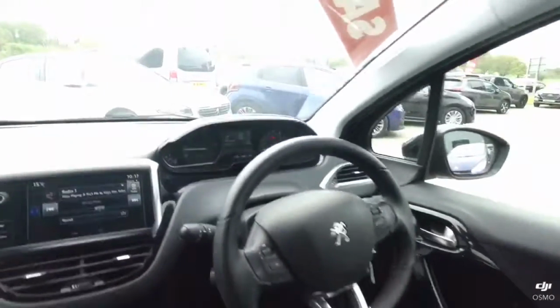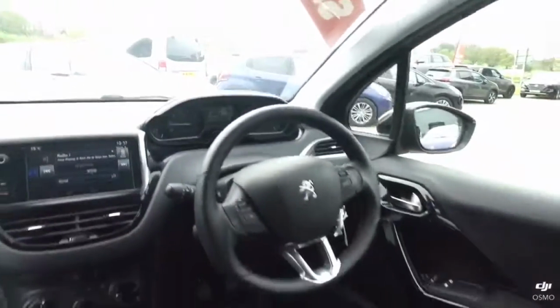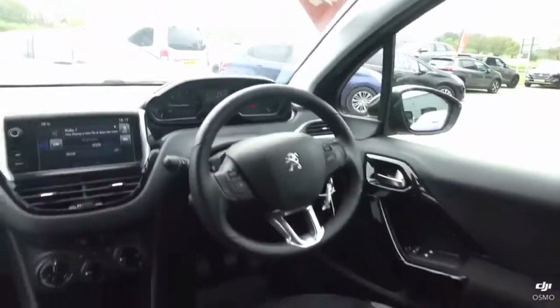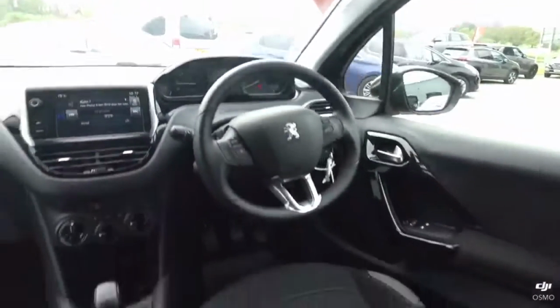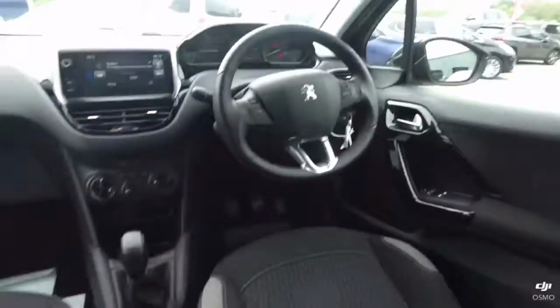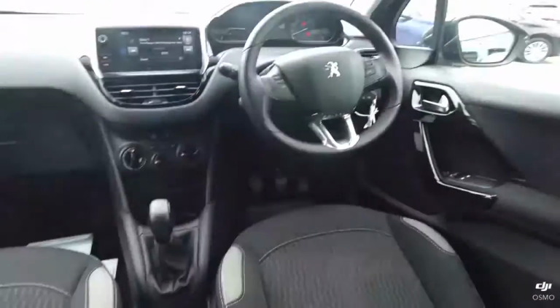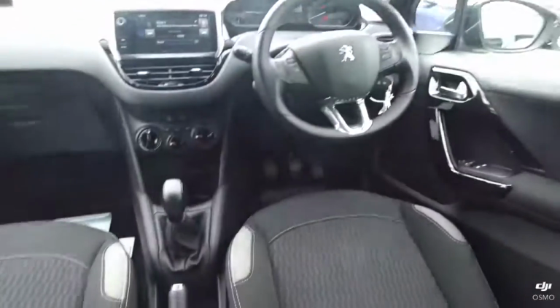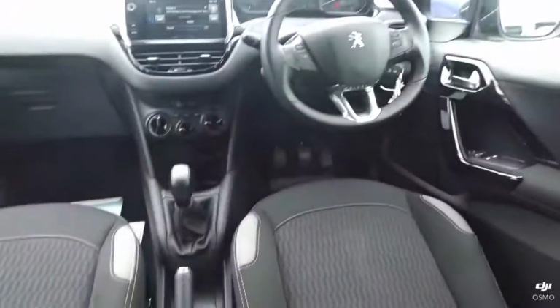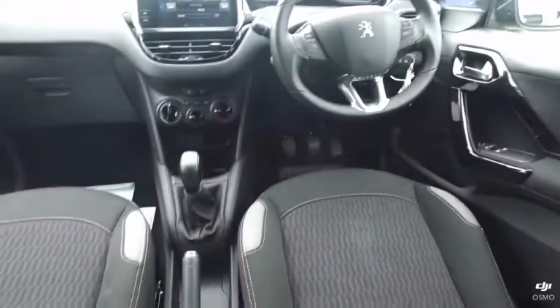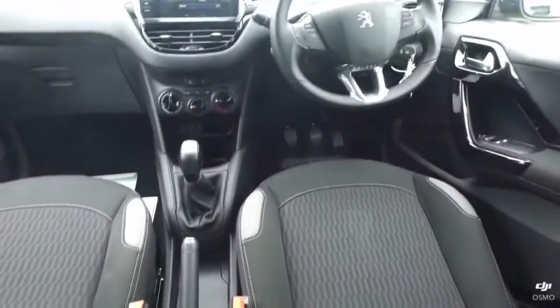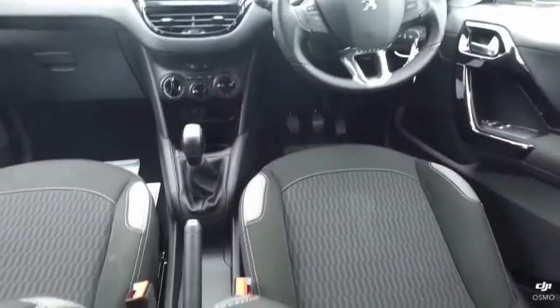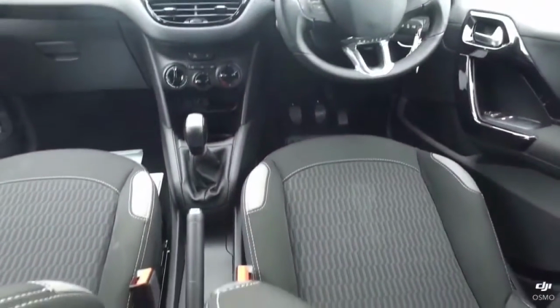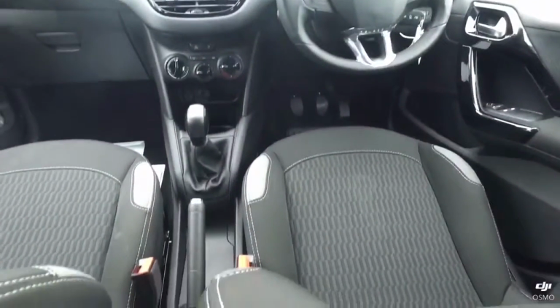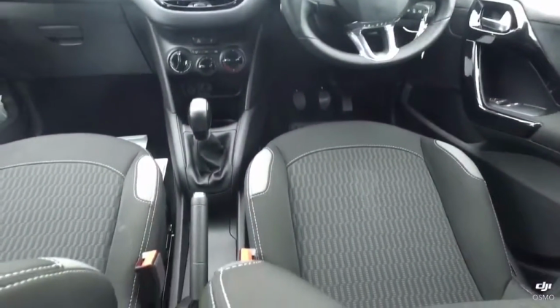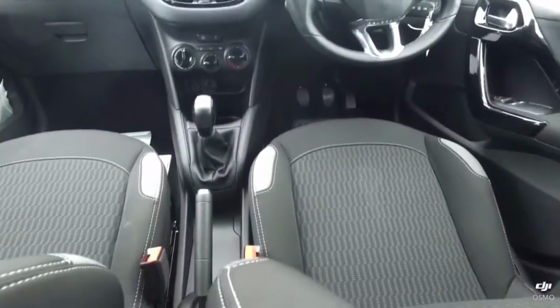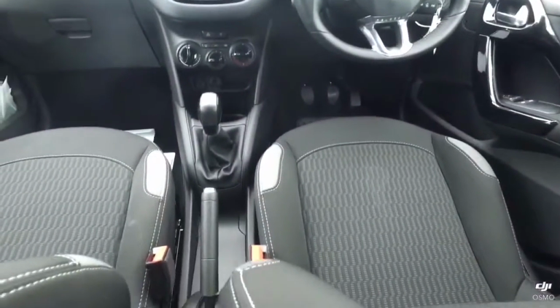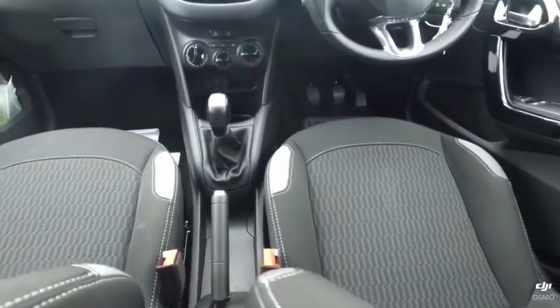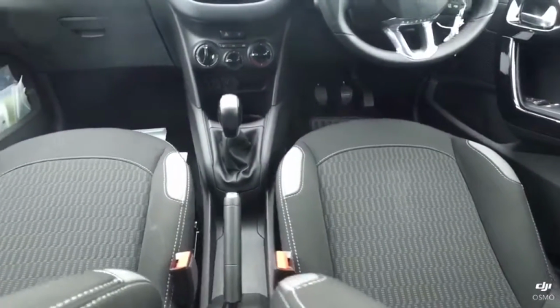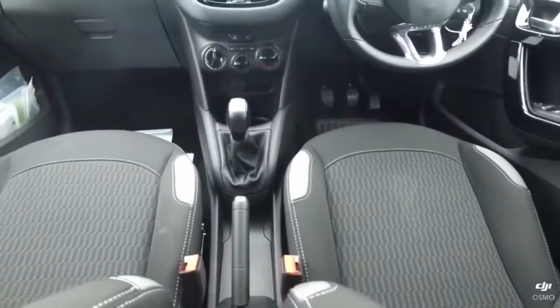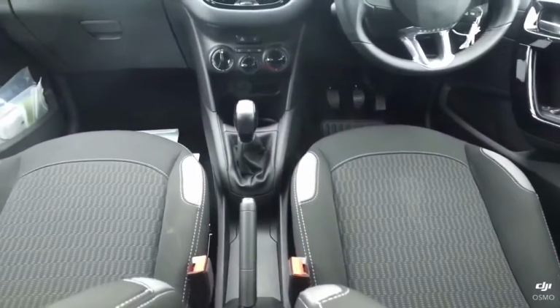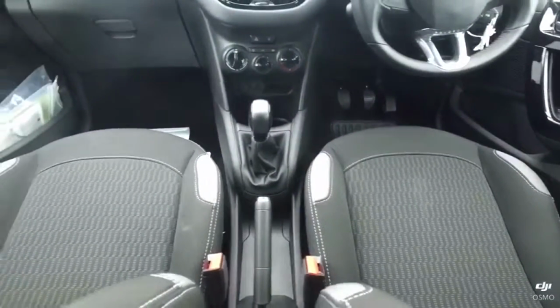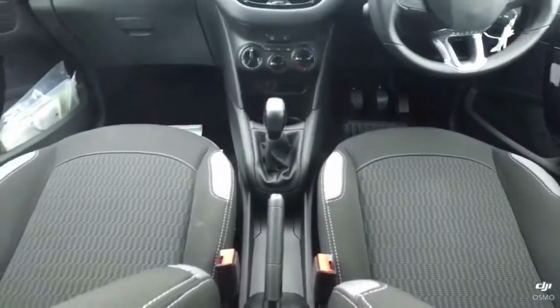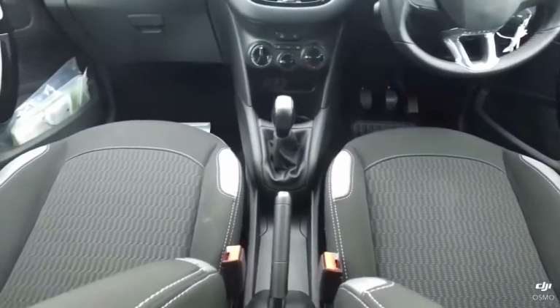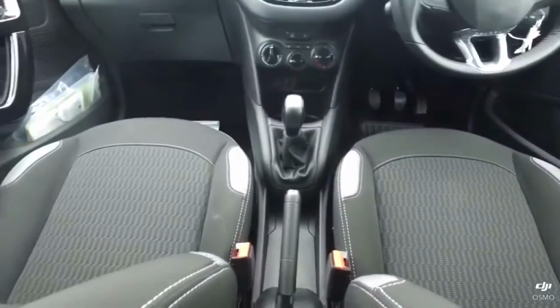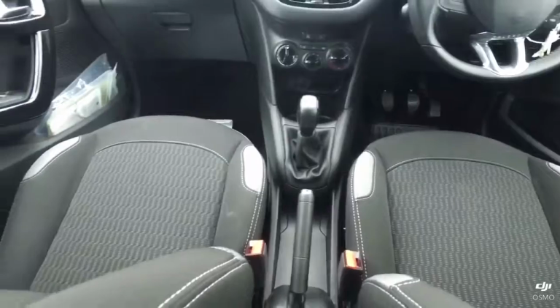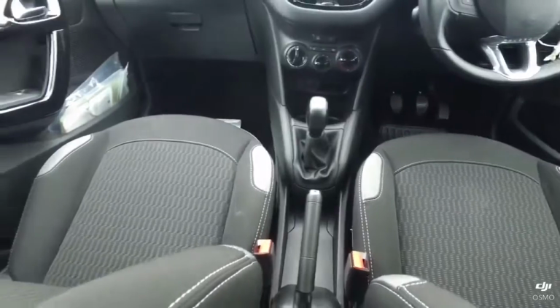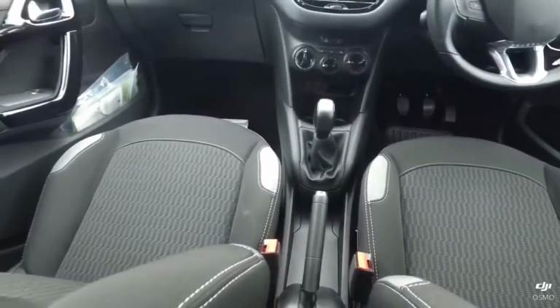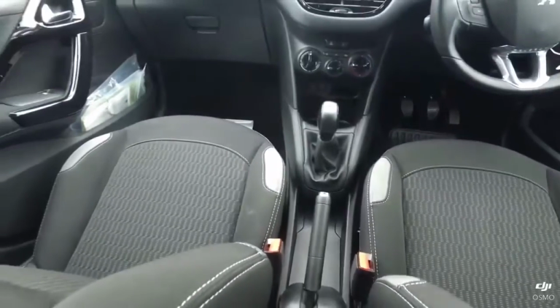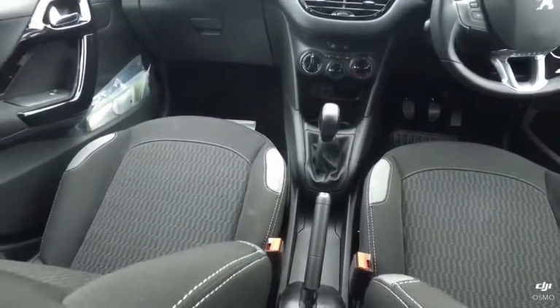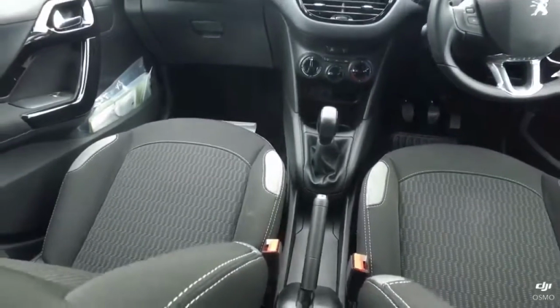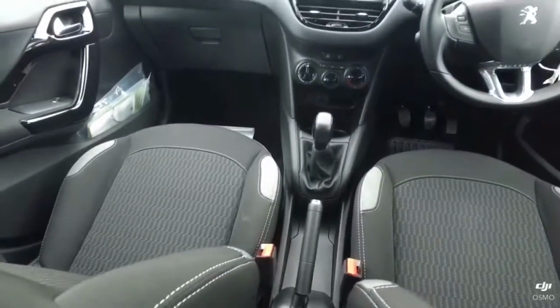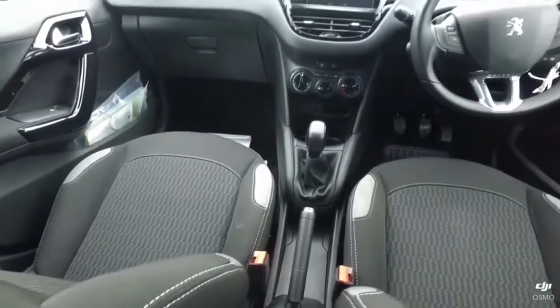The upholstery is in really good condition. Nothing to report on there.